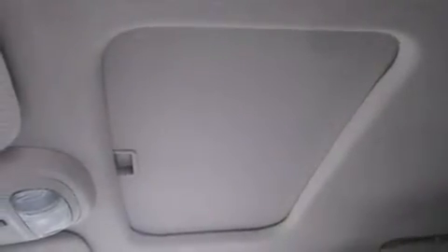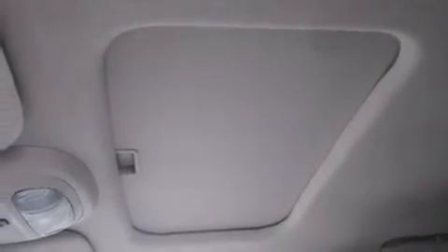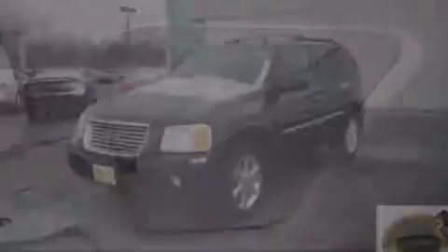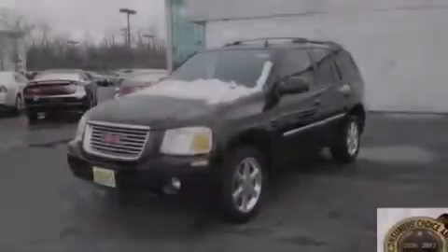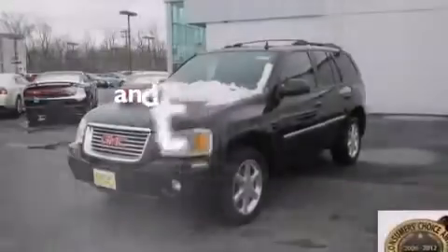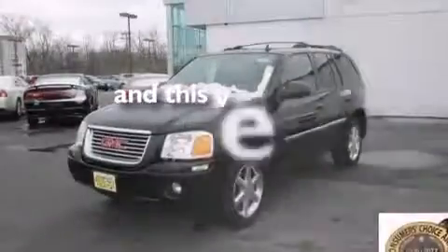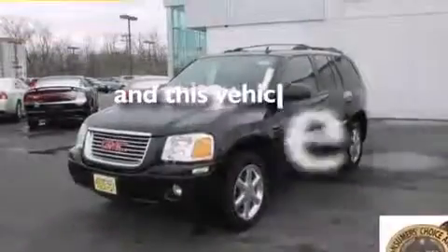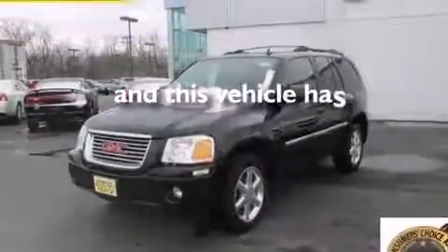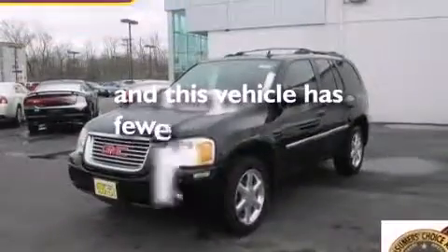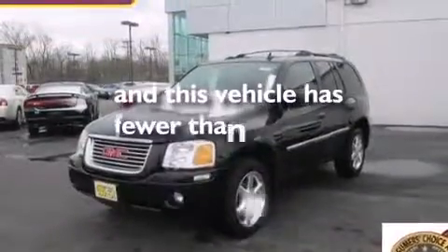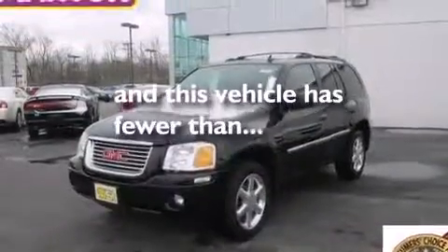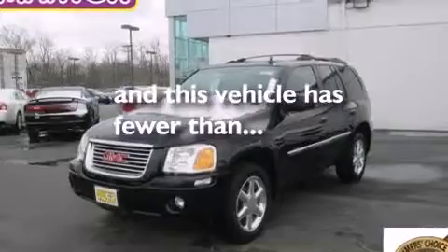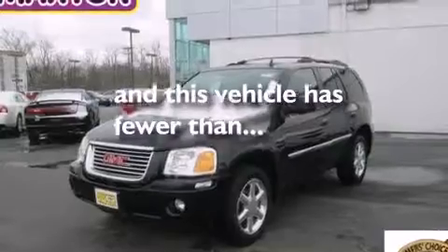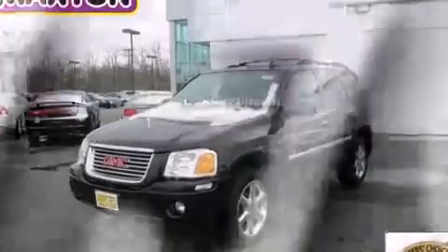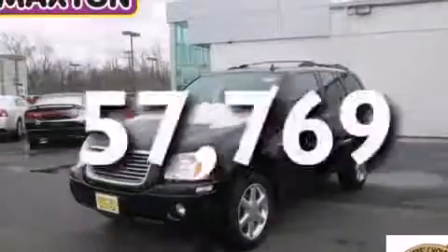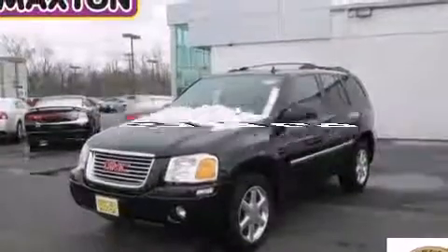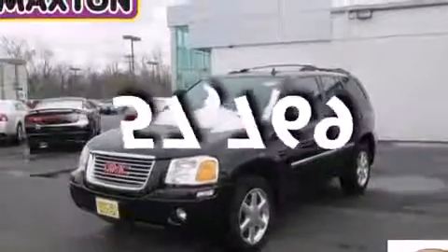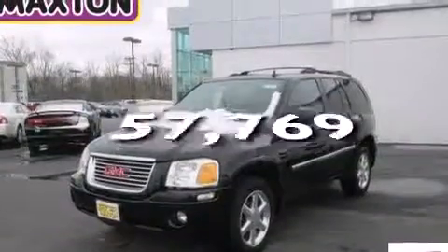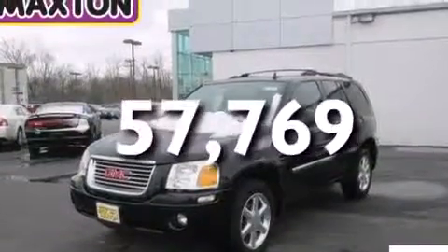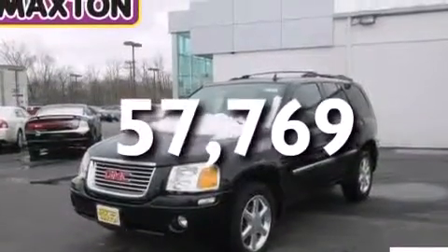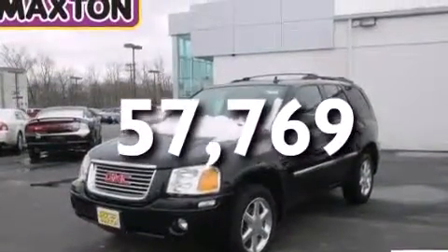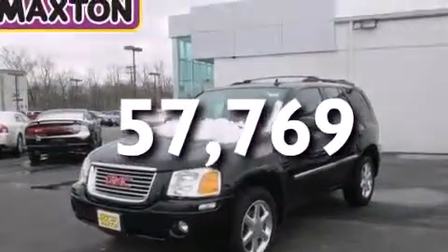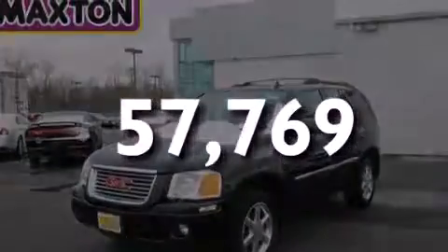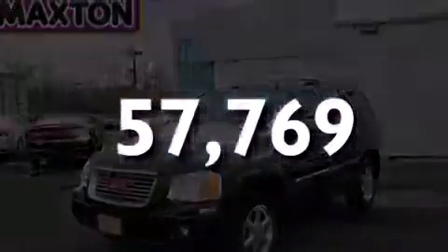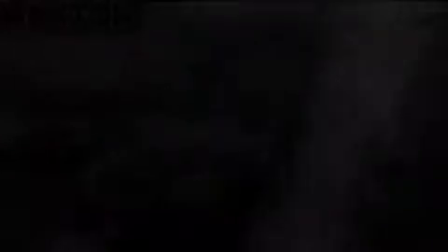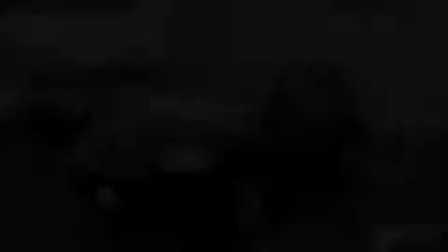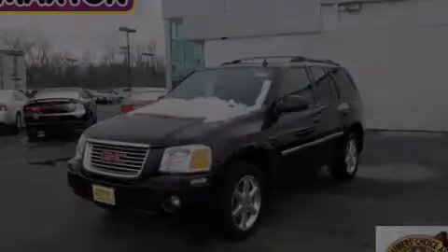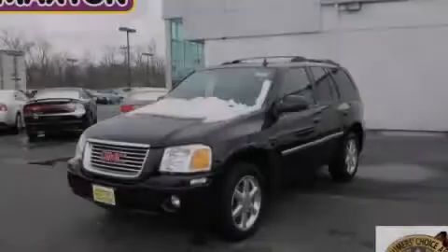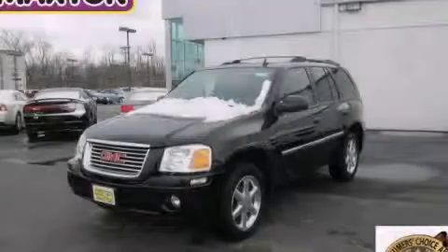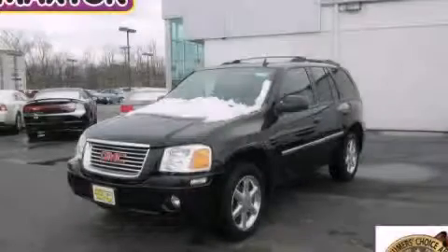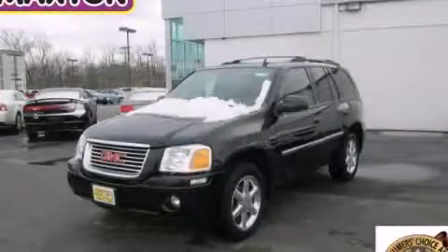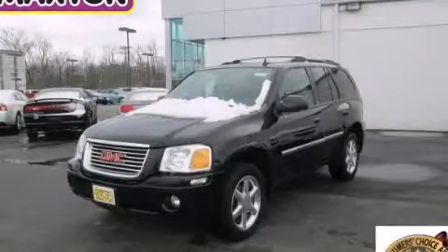This vehicle has fewer than 58,000 miles on the odometer. Call or visit us right now and arrange your test drive today.